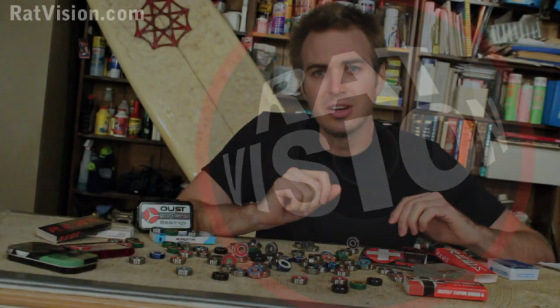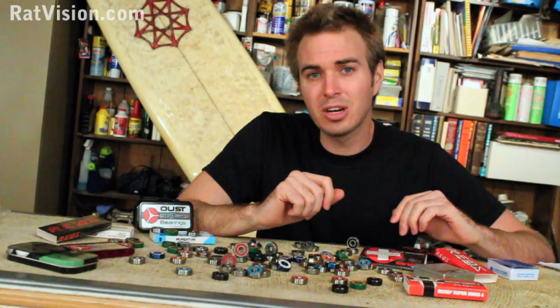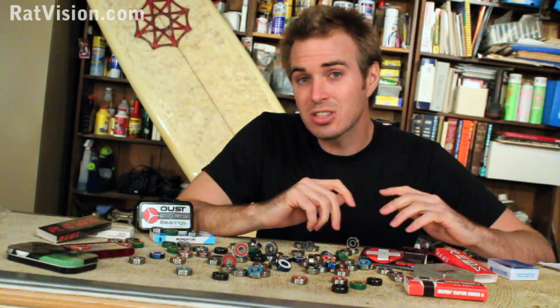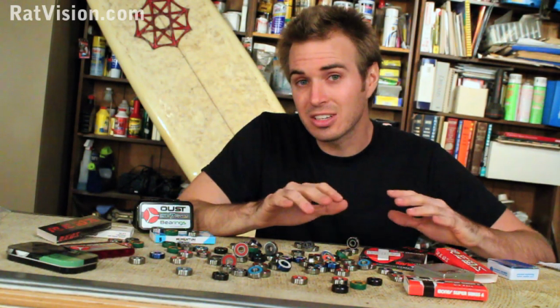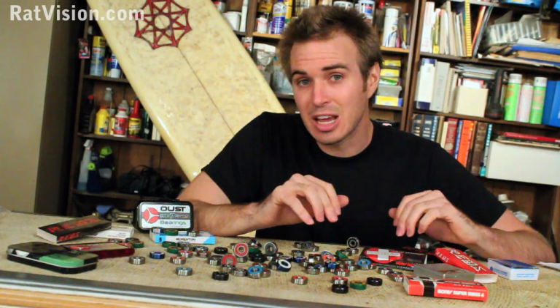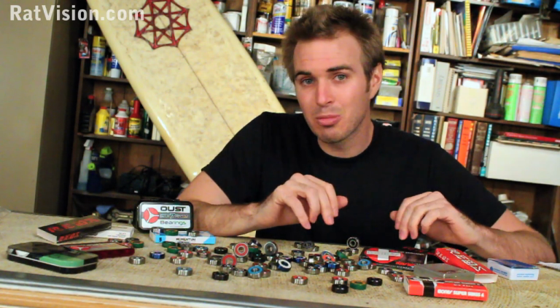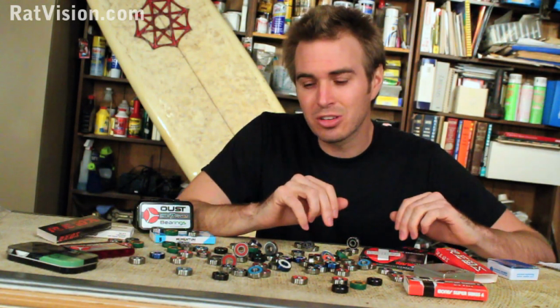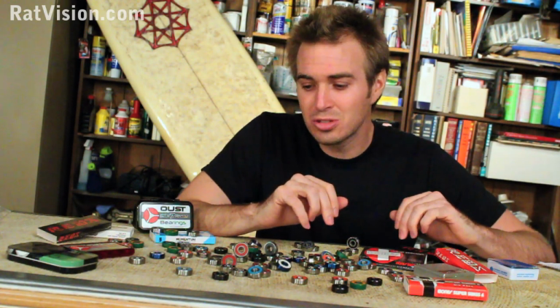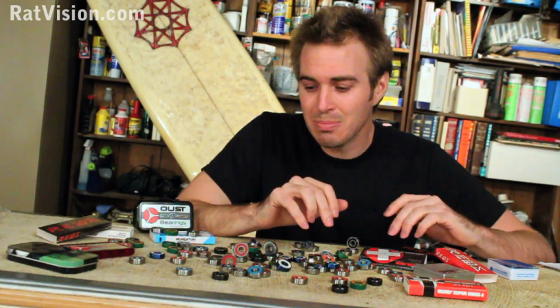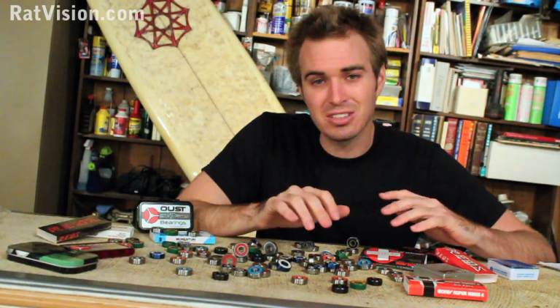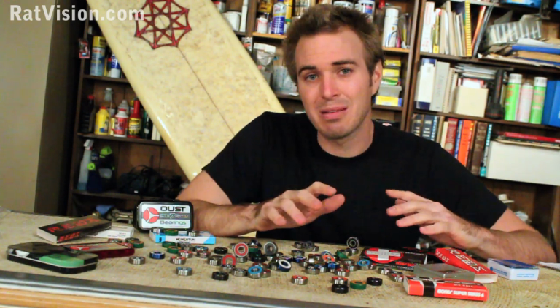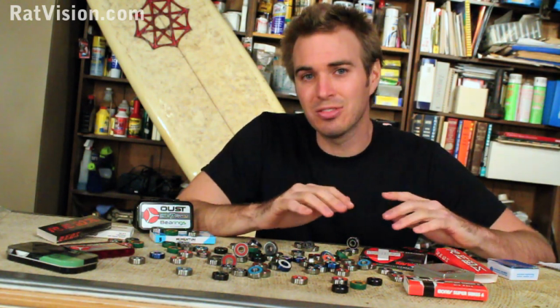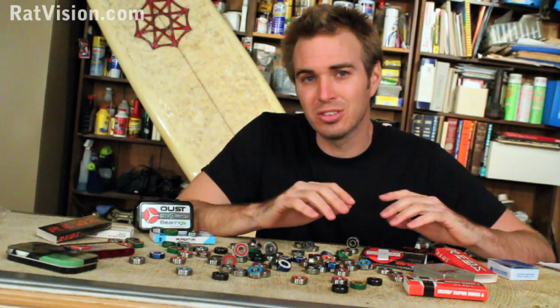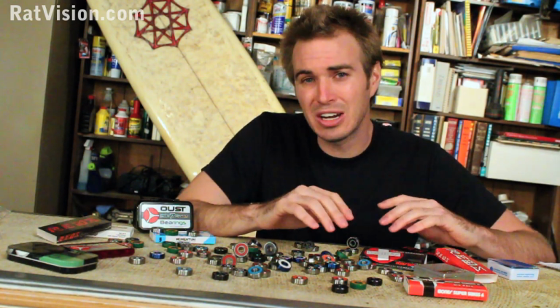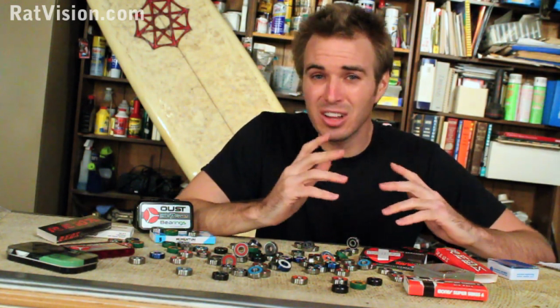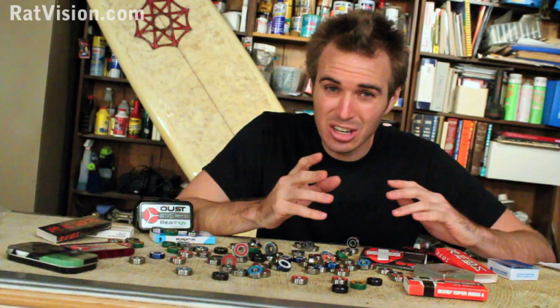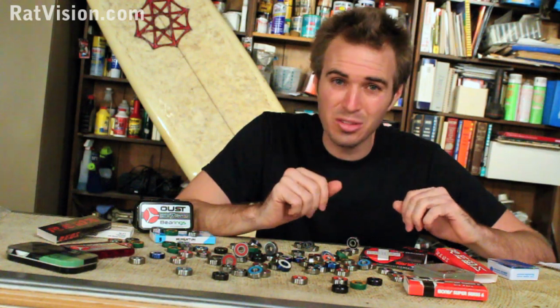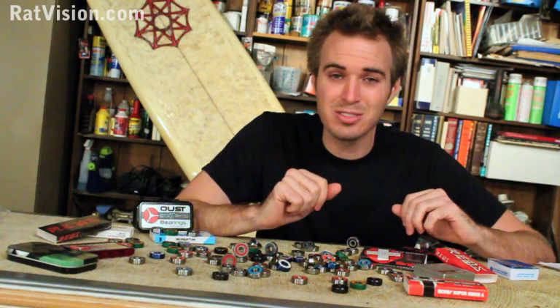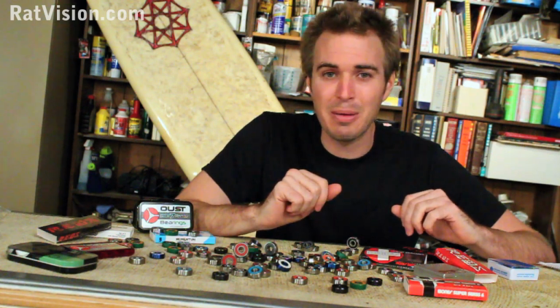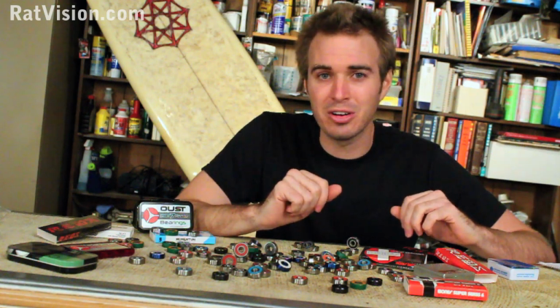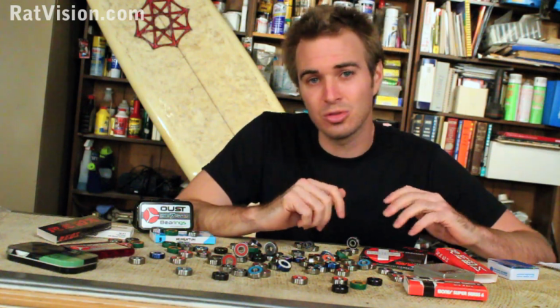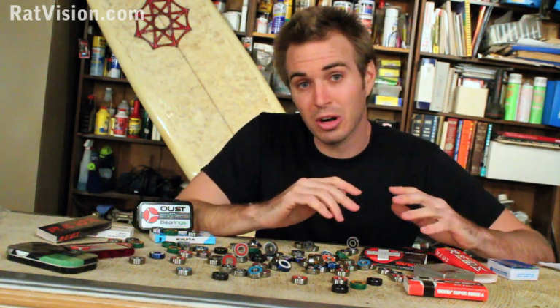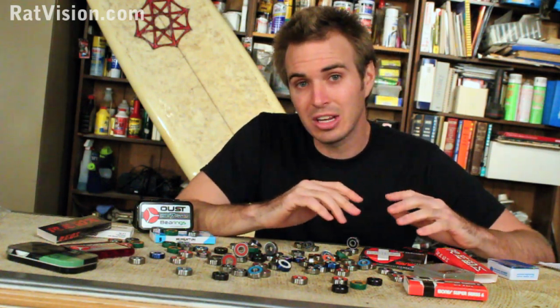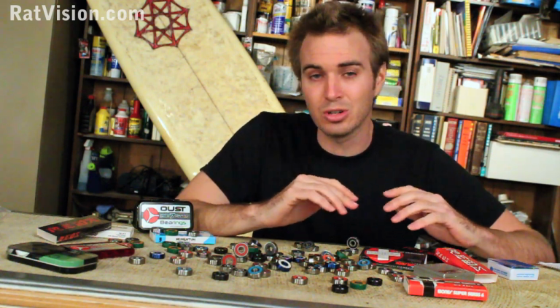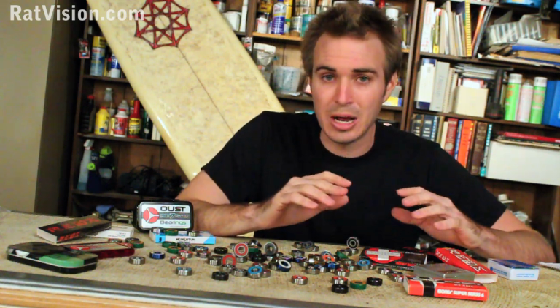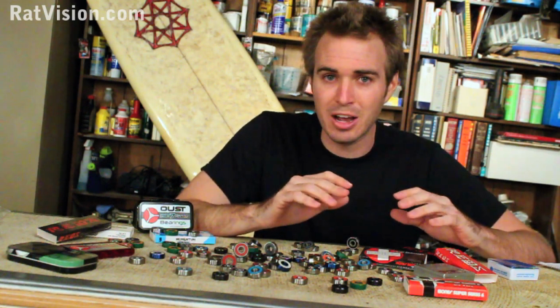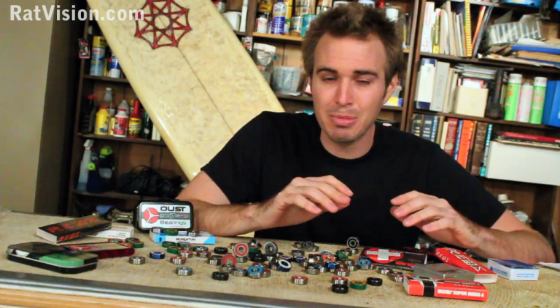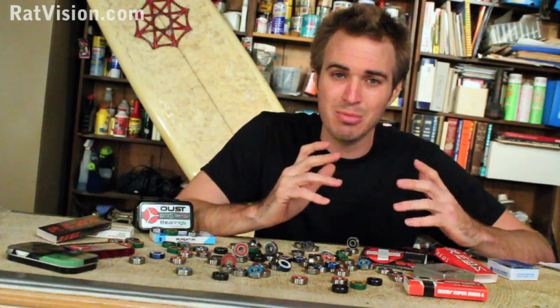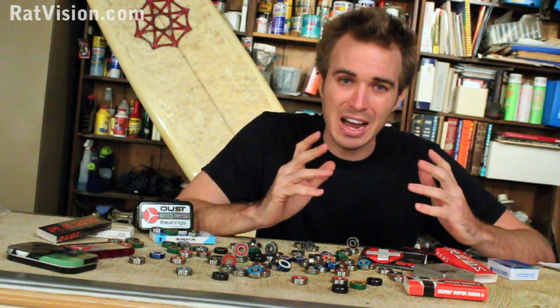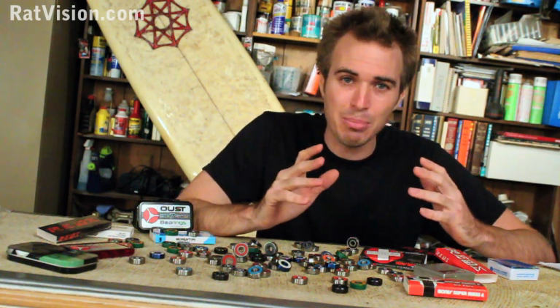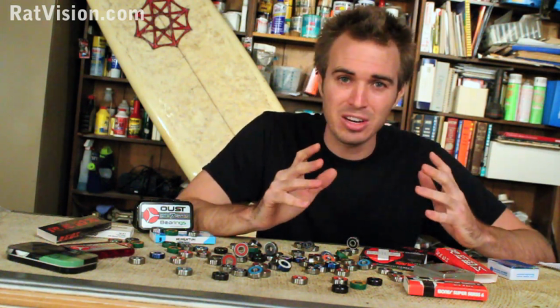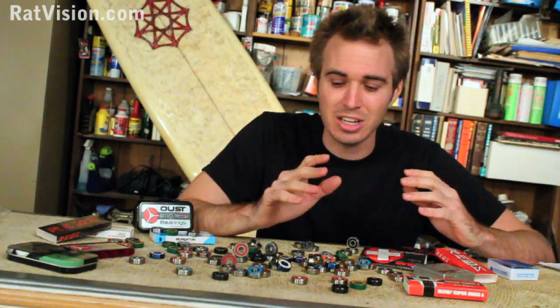When it comes to selecting skateboard bearings, choosing the best can be difficult. A lot of you know things about bearings through marketing or shop talk, but that could be hype or hearsay.